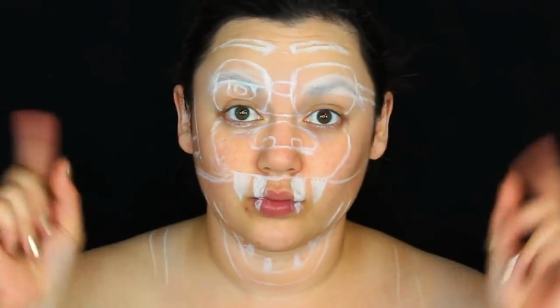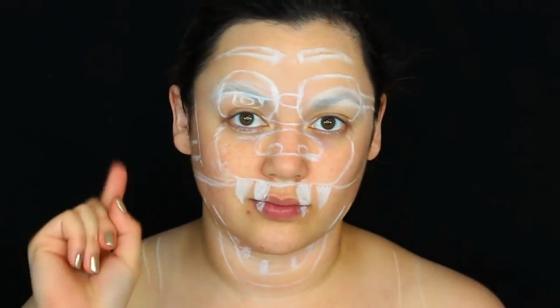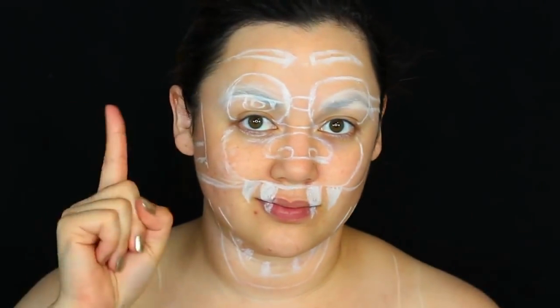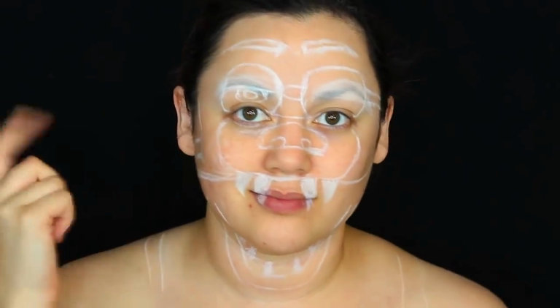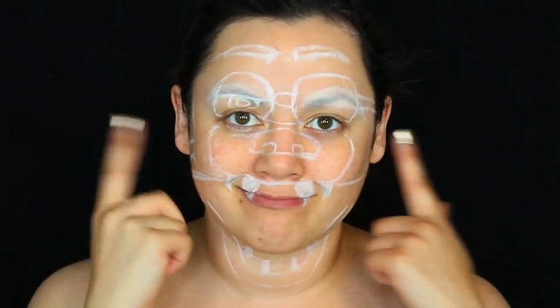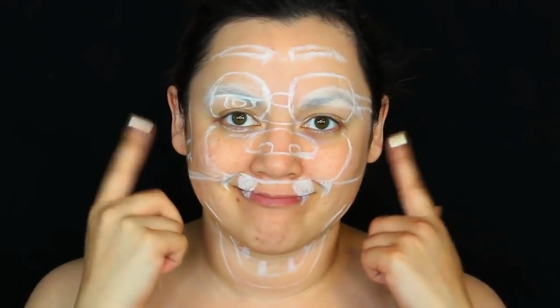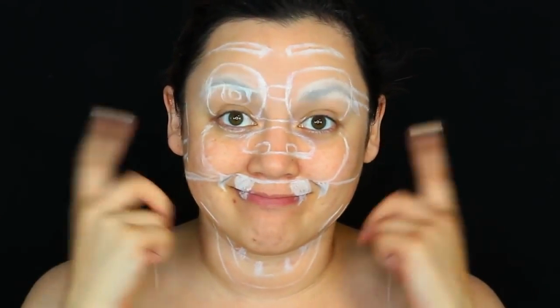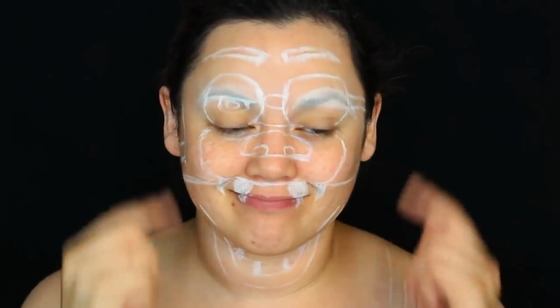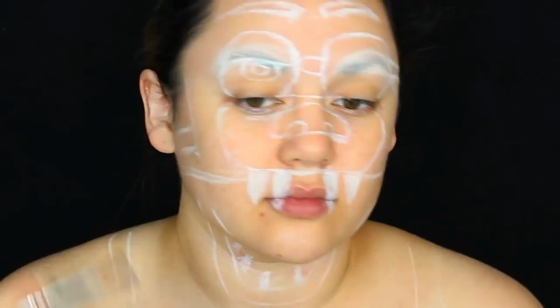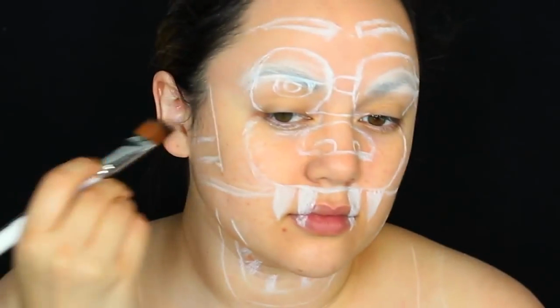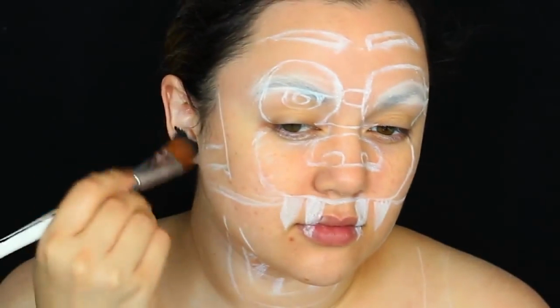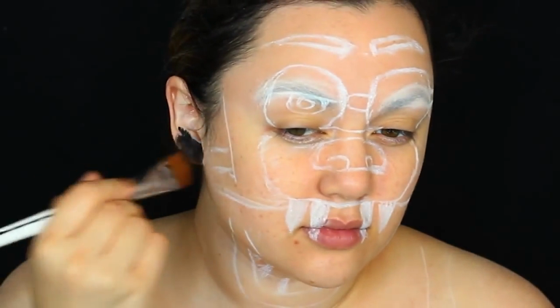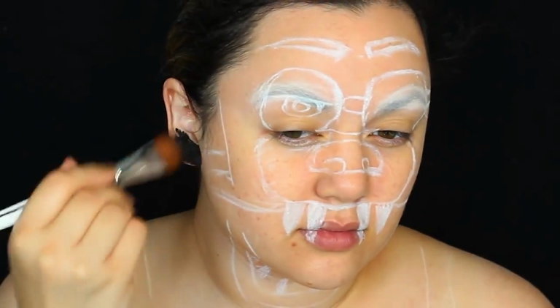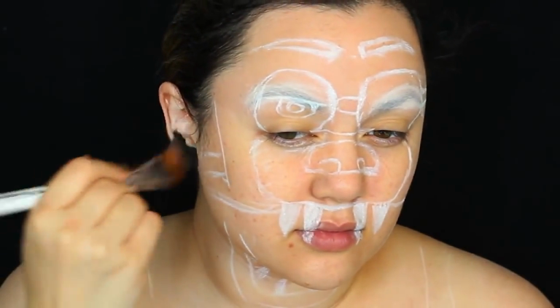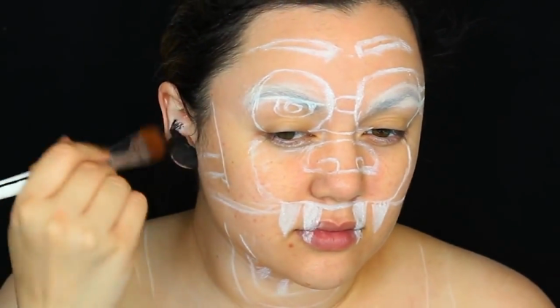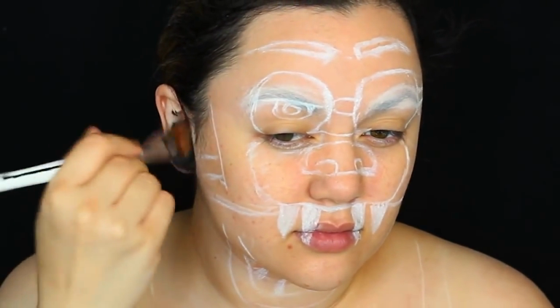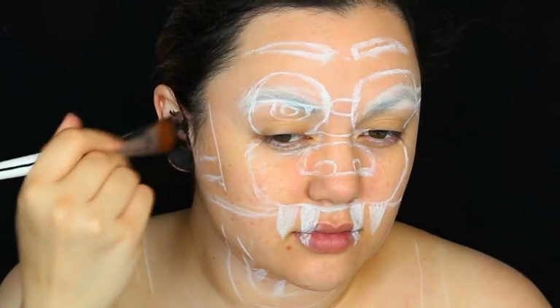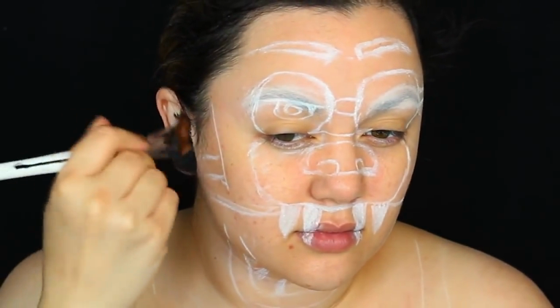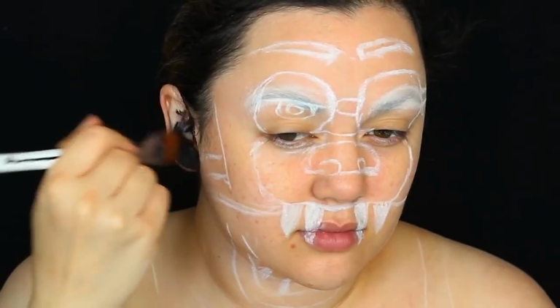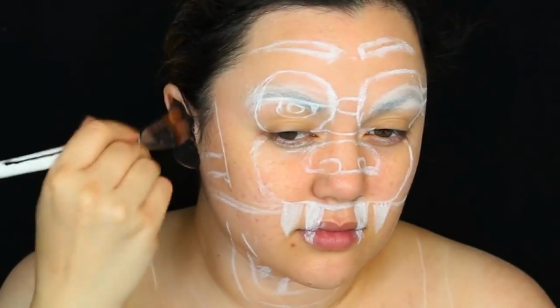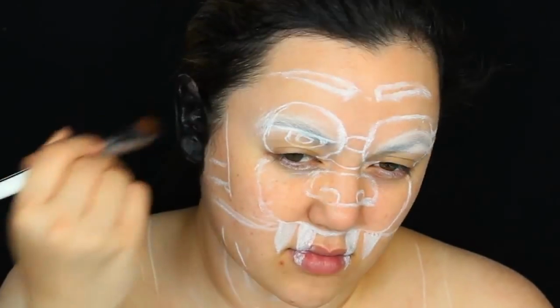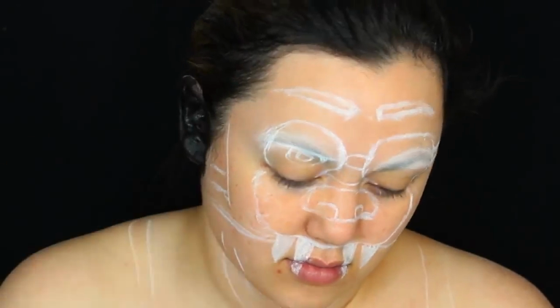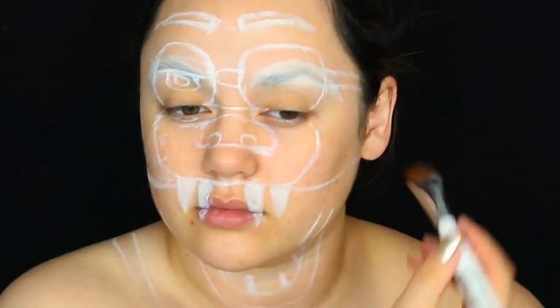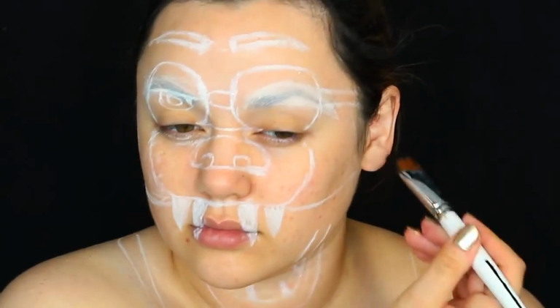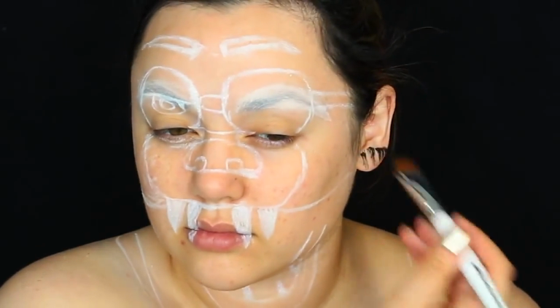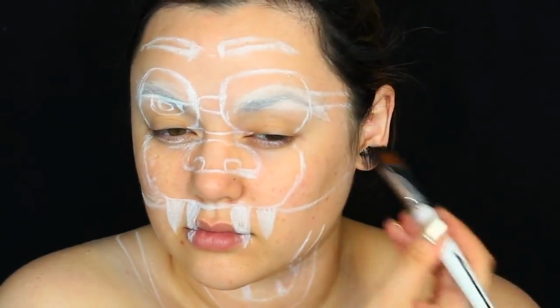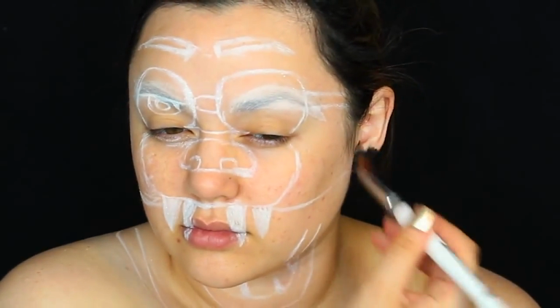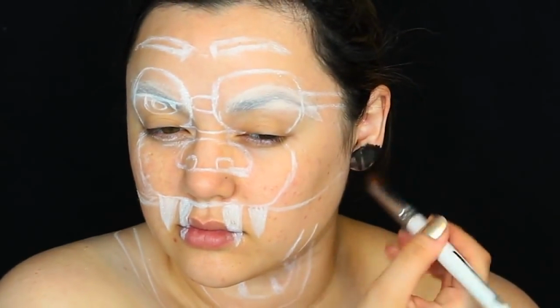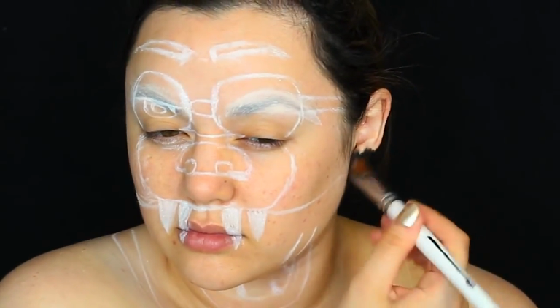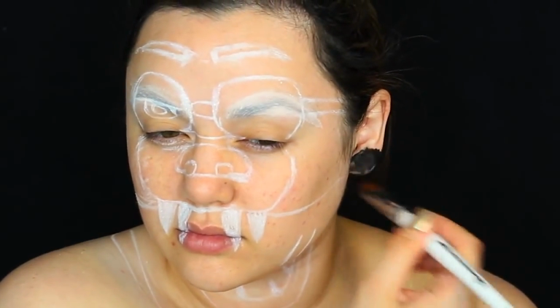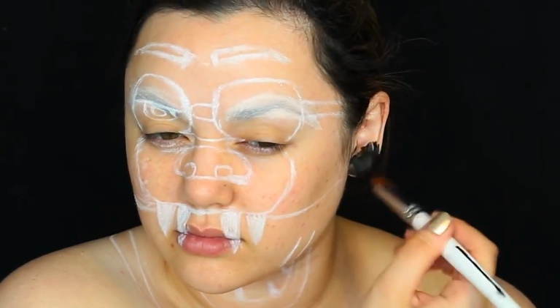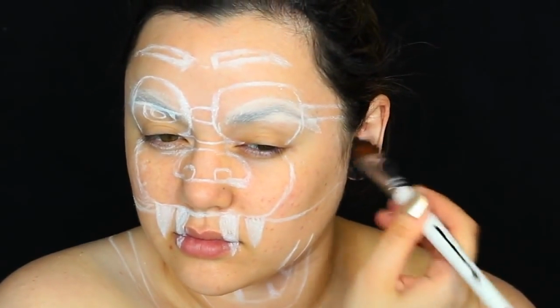To challenge myself even more, I'm going to do a special trick. But before that, I'm going to paint my ears with the aqua black color so that they disappear and blend into the background.